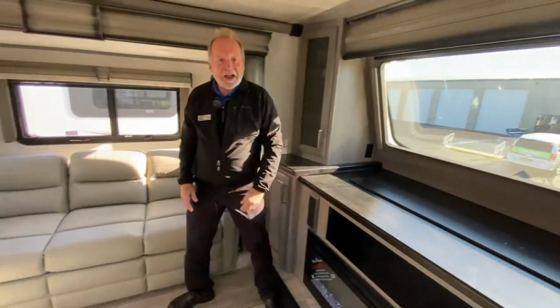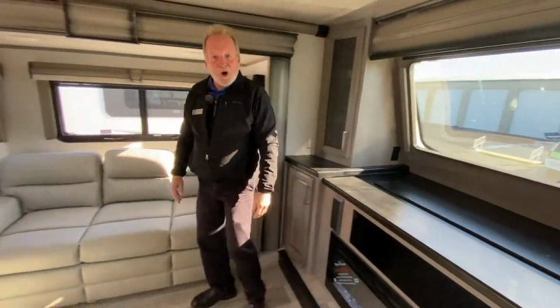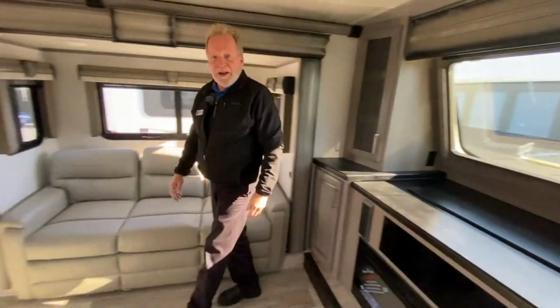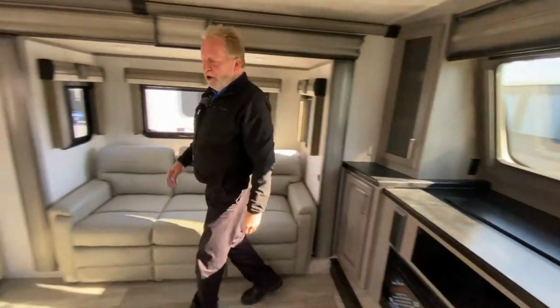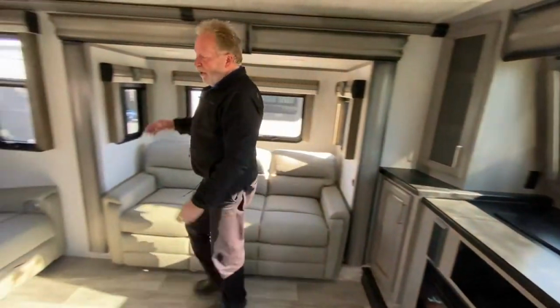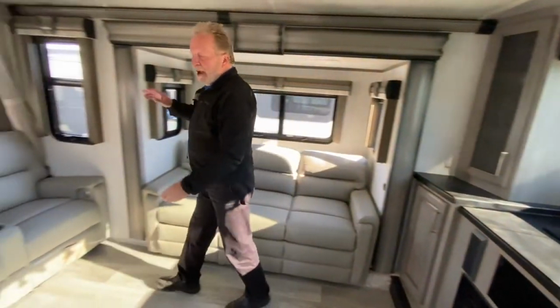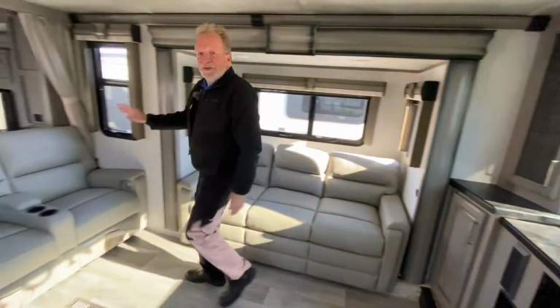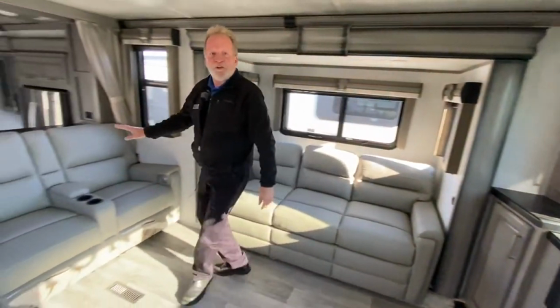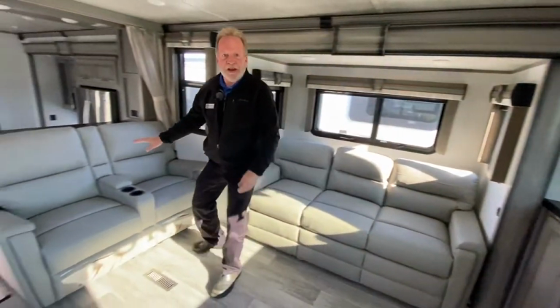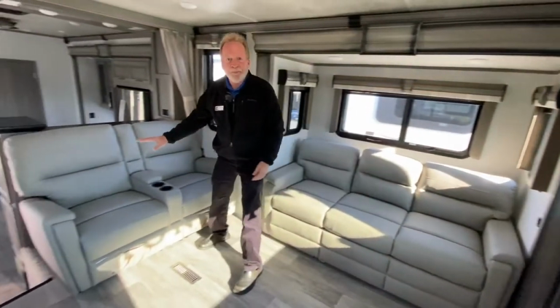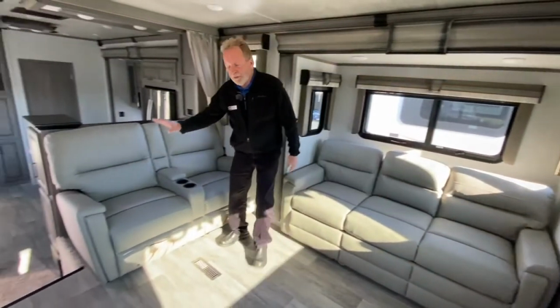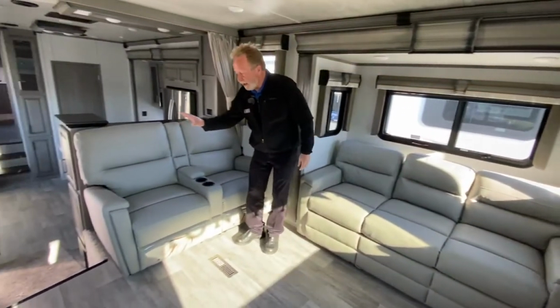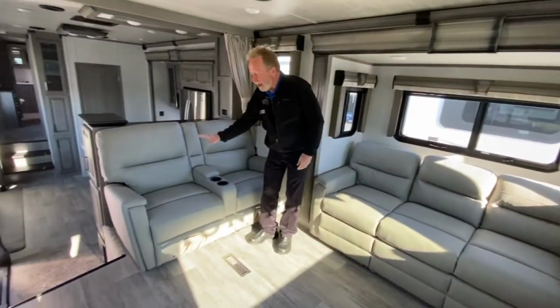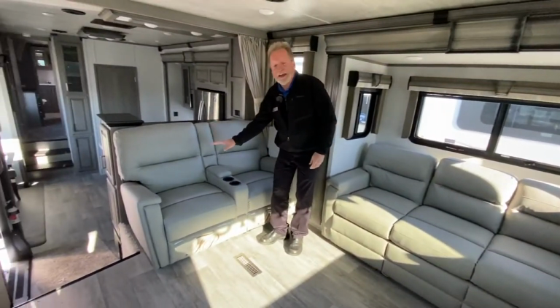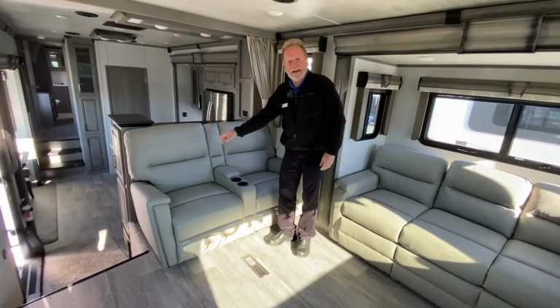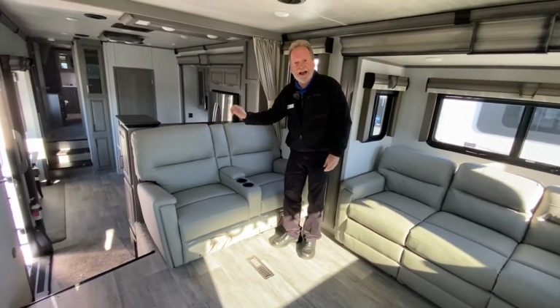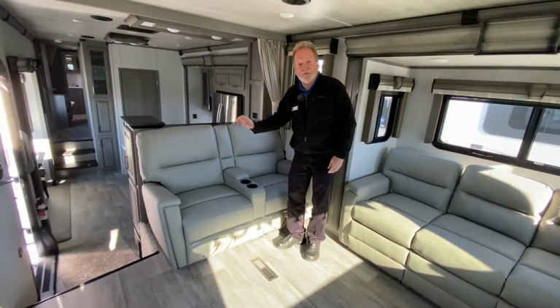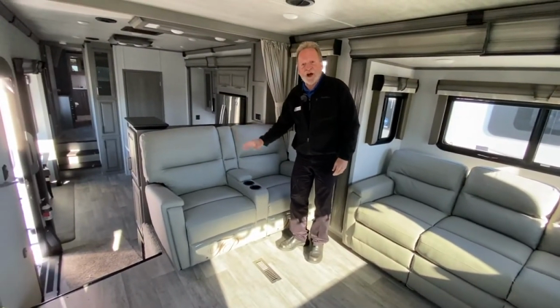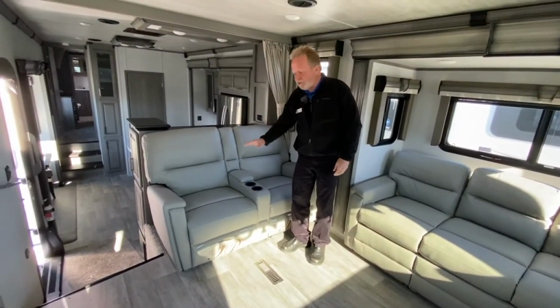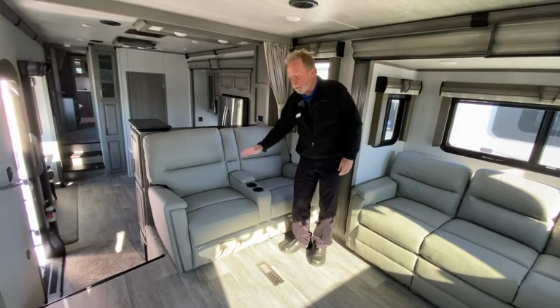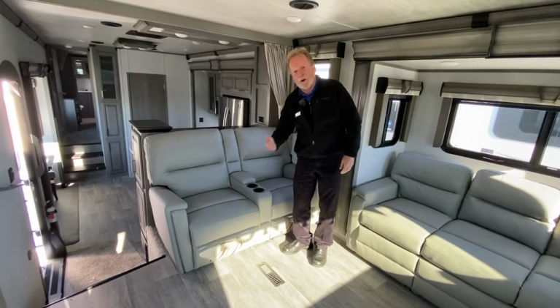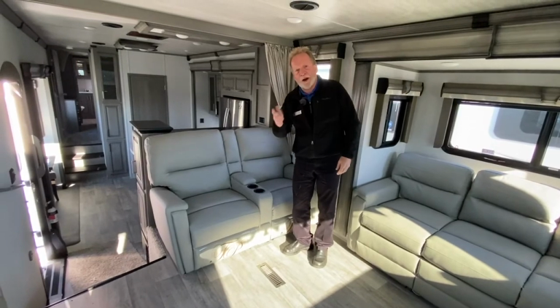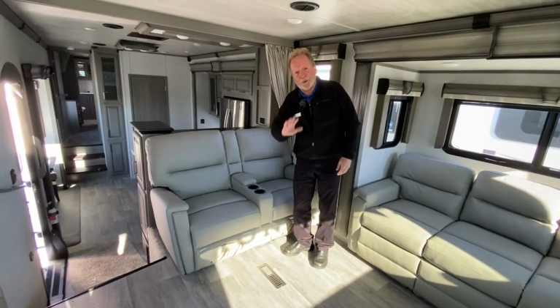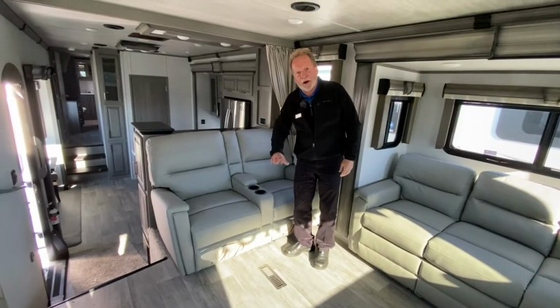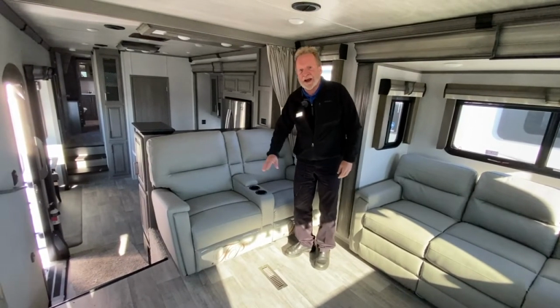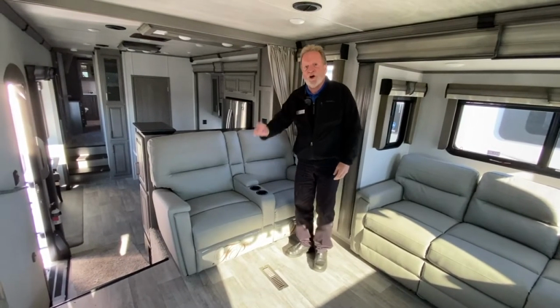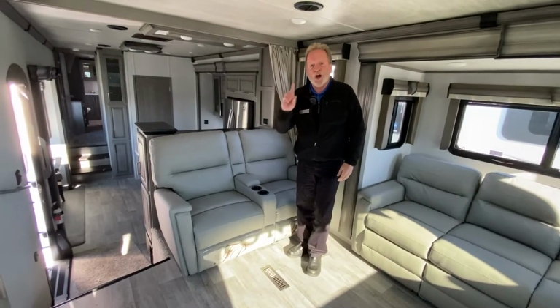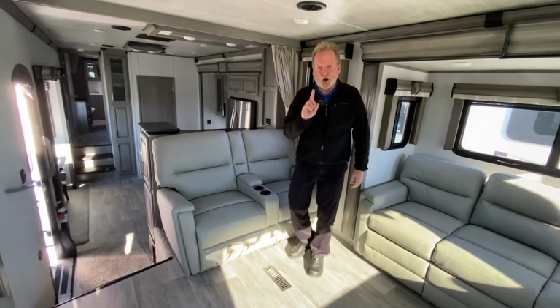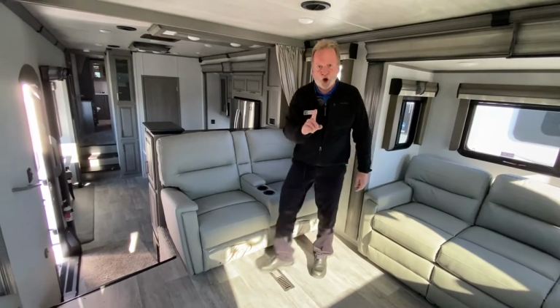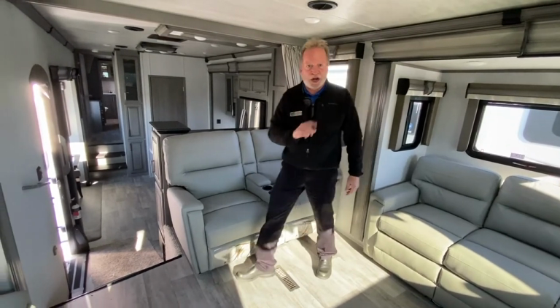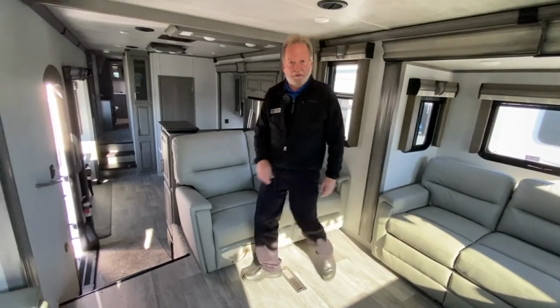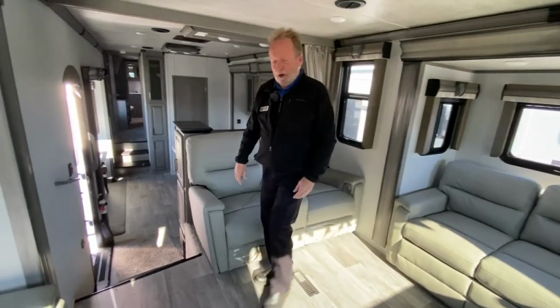Coming over here, check out the theater seating. That has heat, it has massage, they're power up, they're power down. You're going to love those.